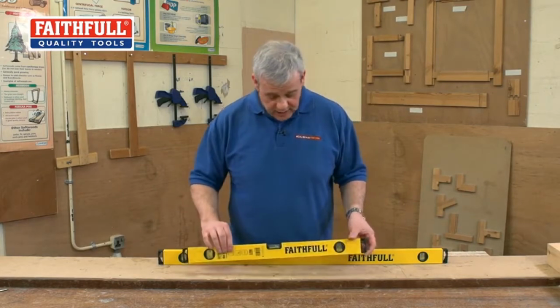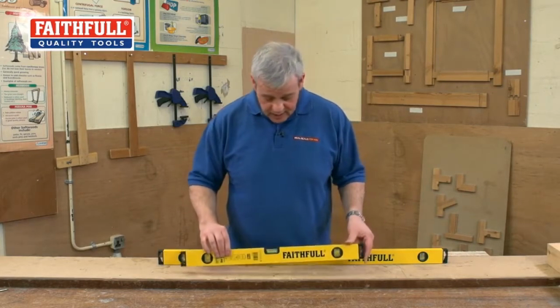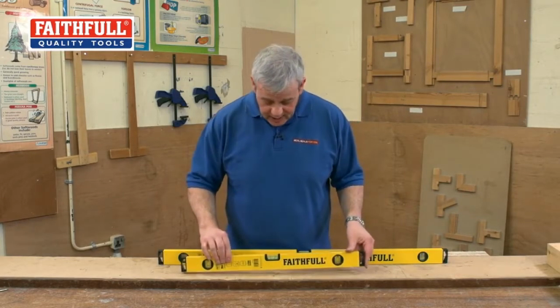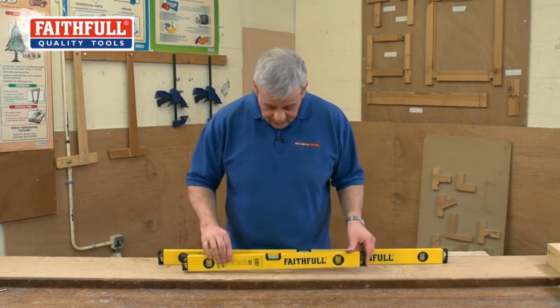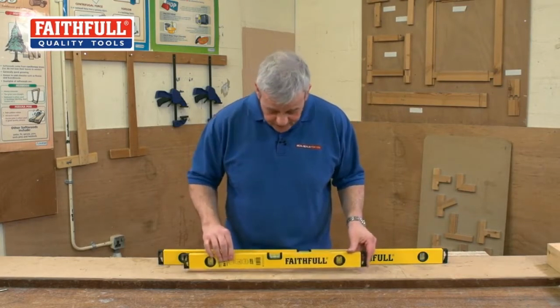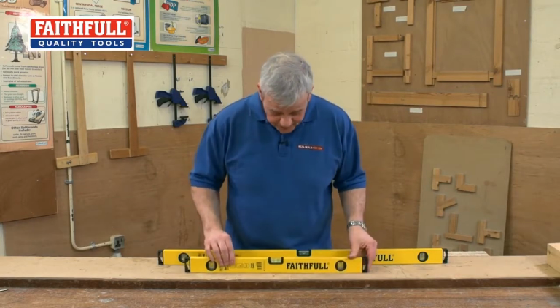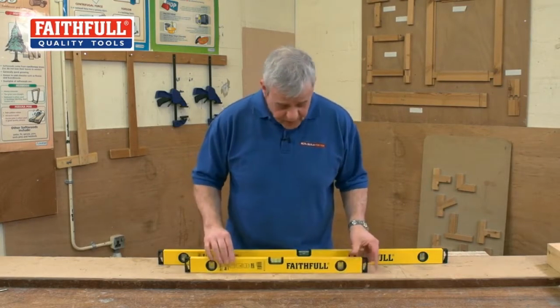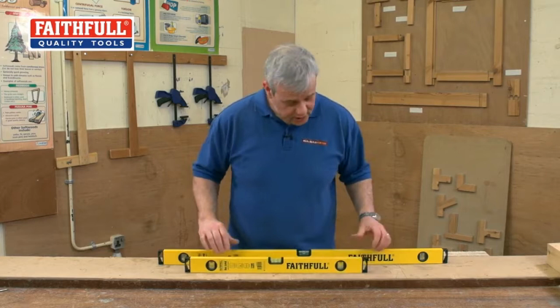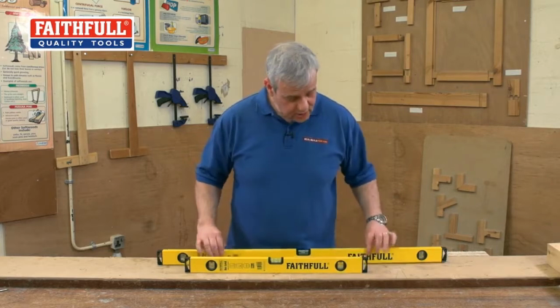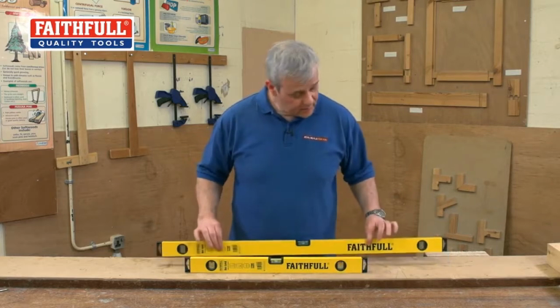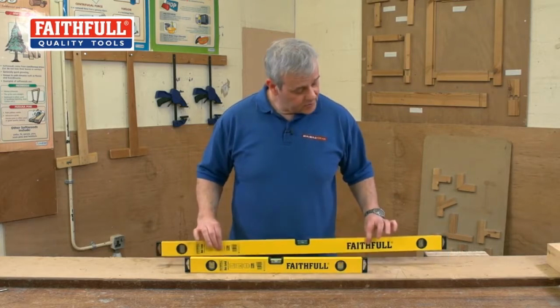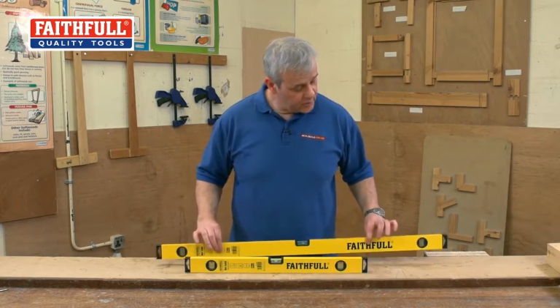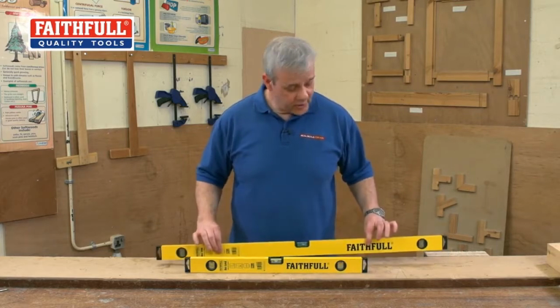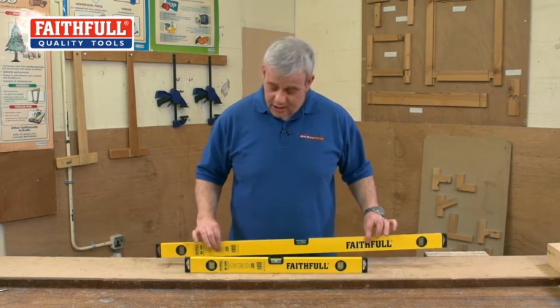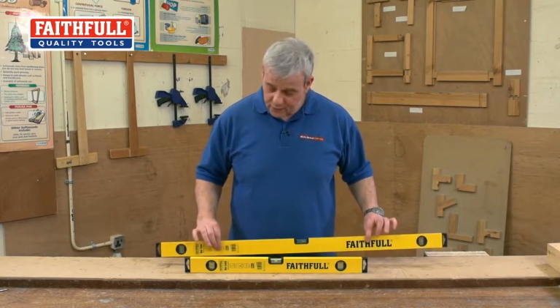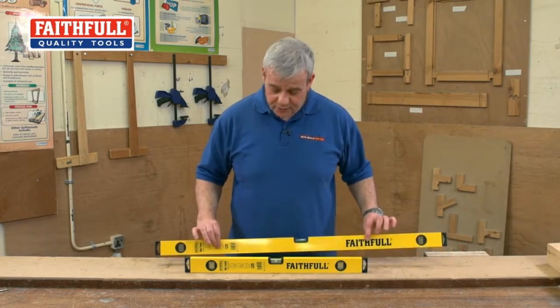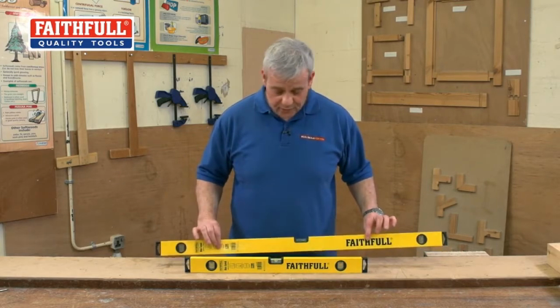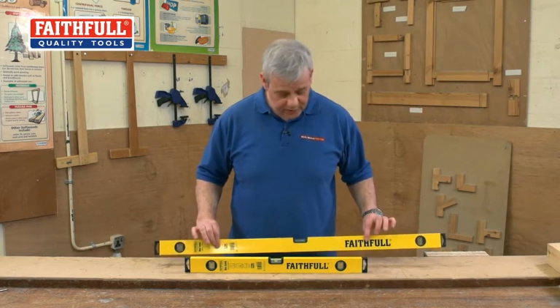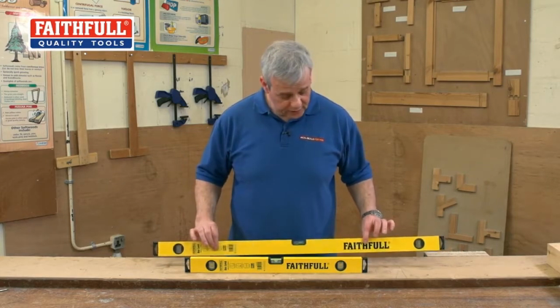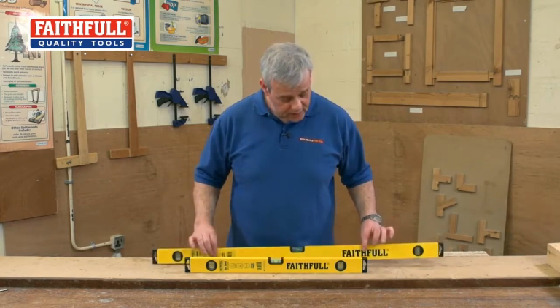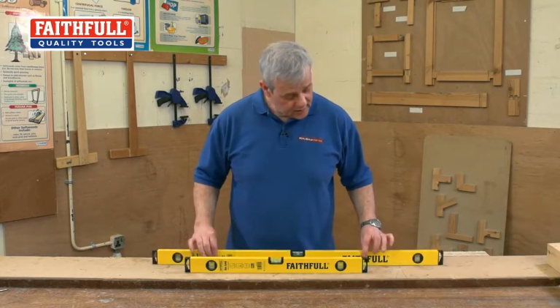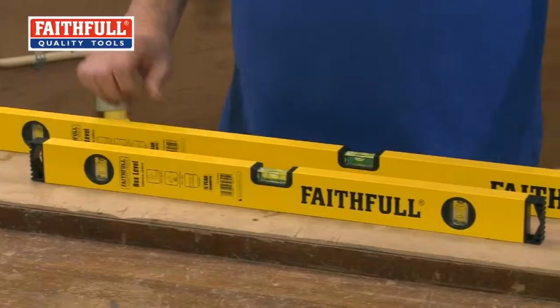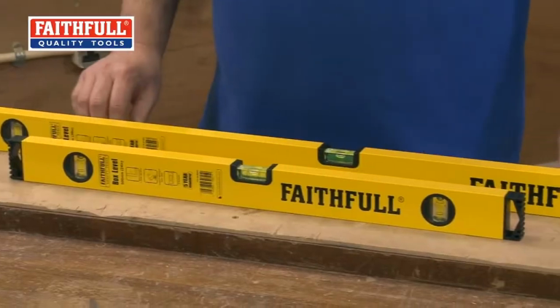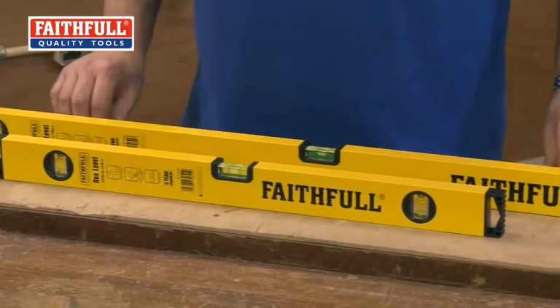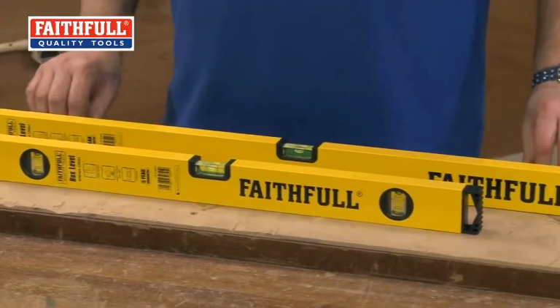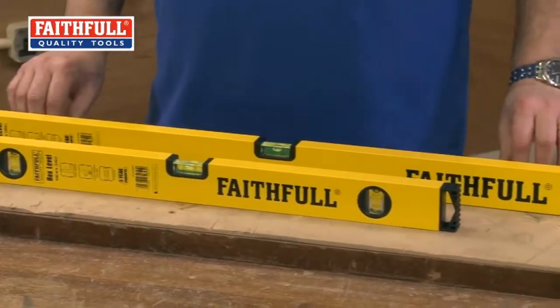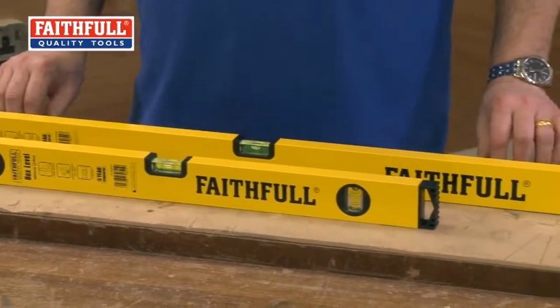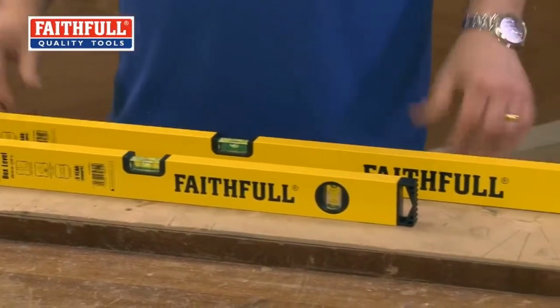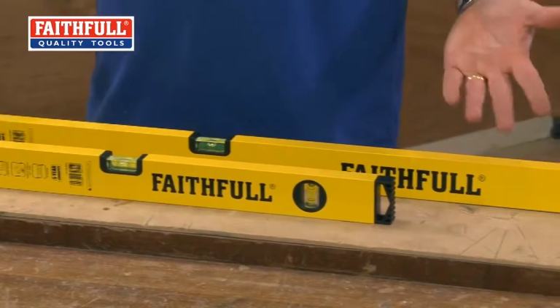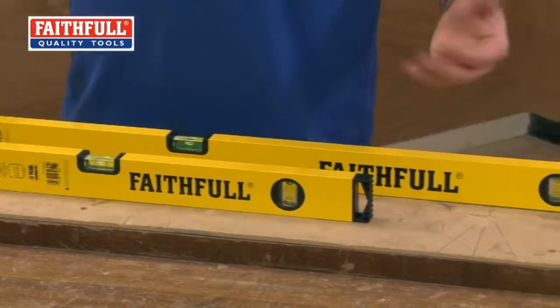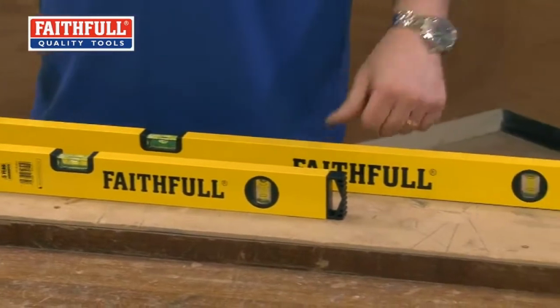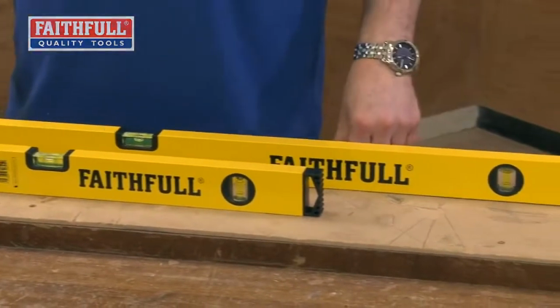So there you have it — two of the most popular used levels from Faithful, a super value pack.